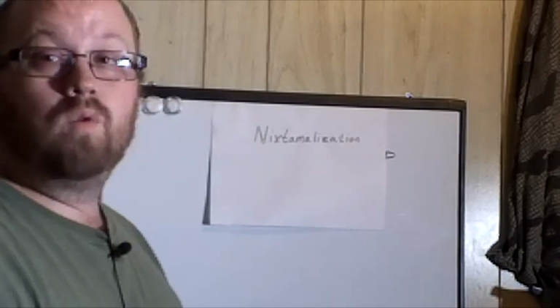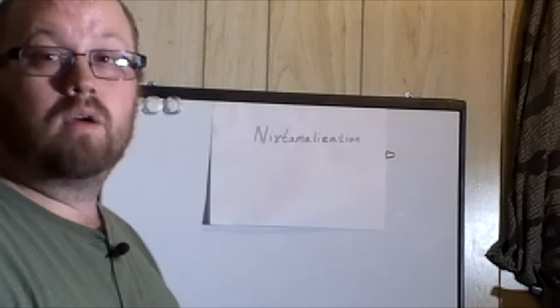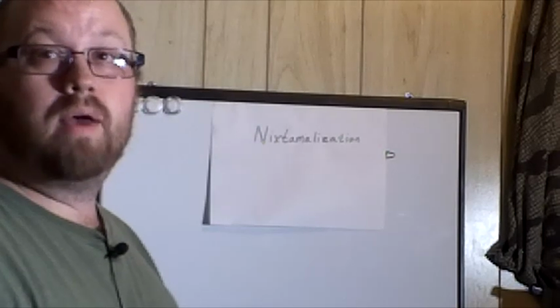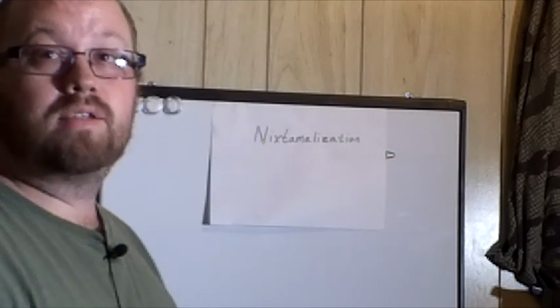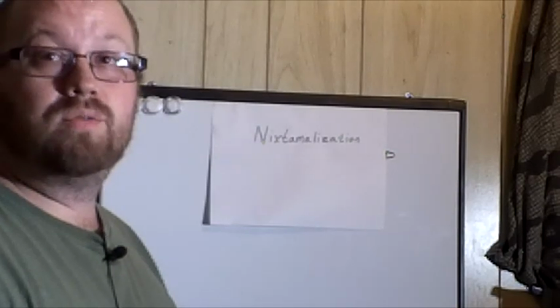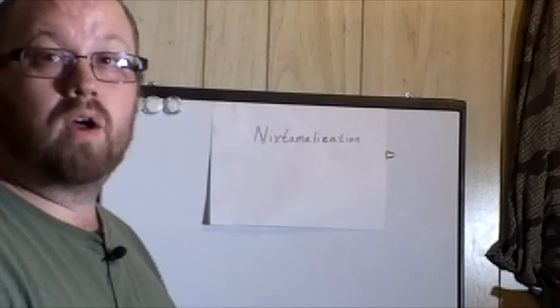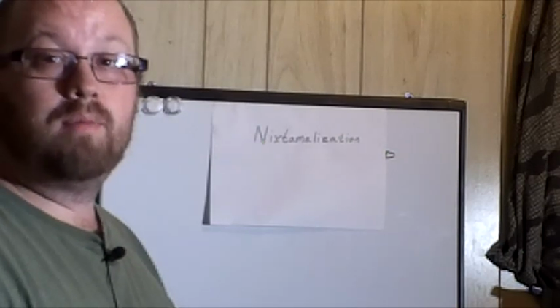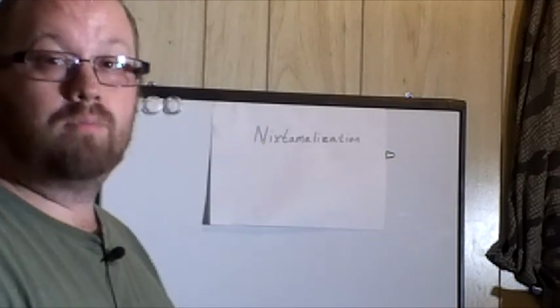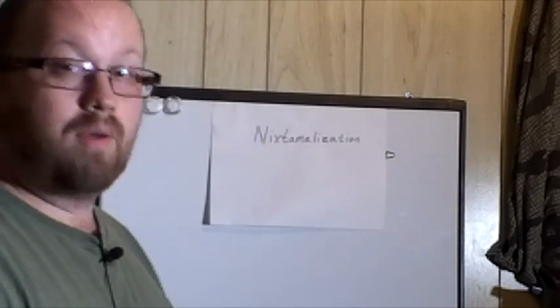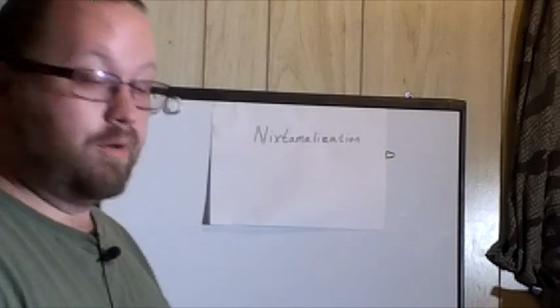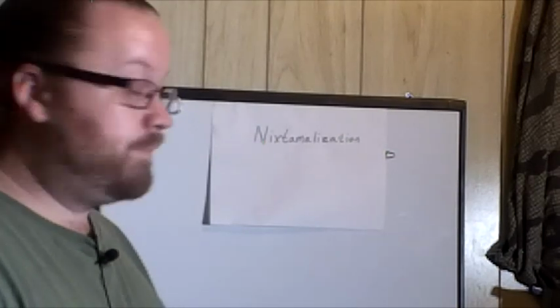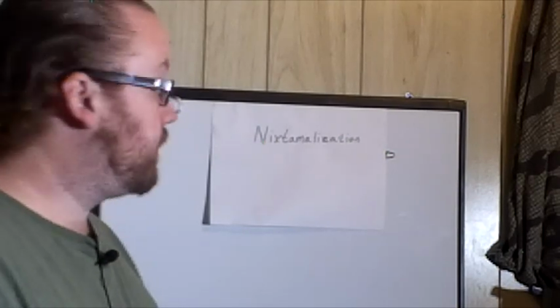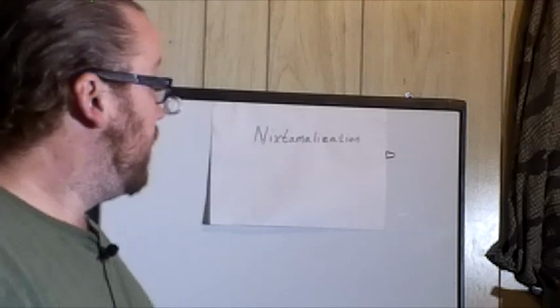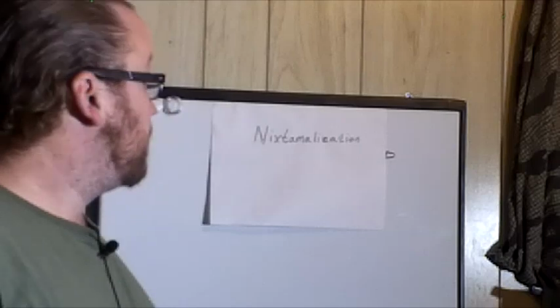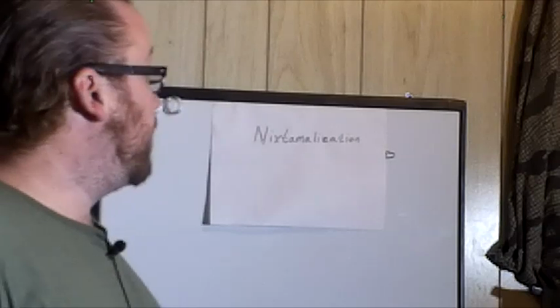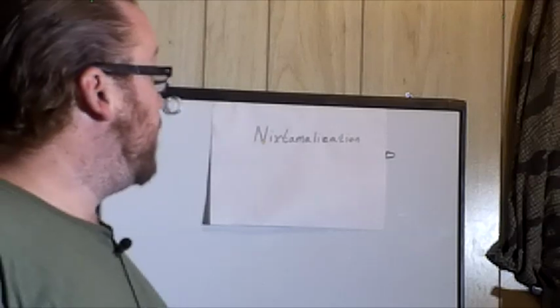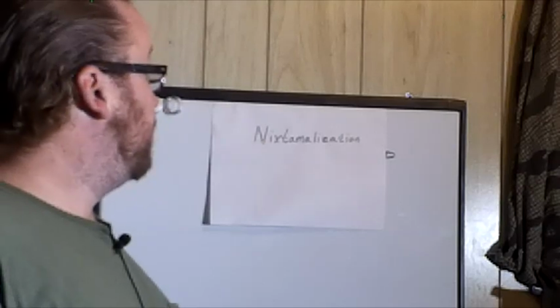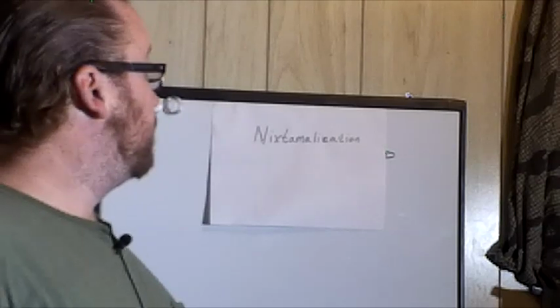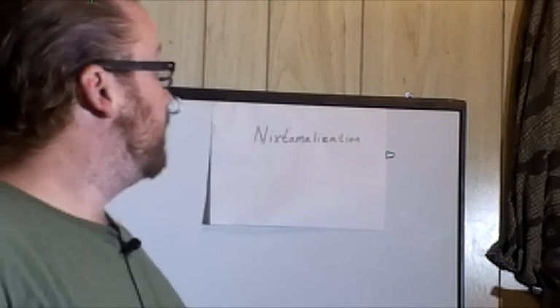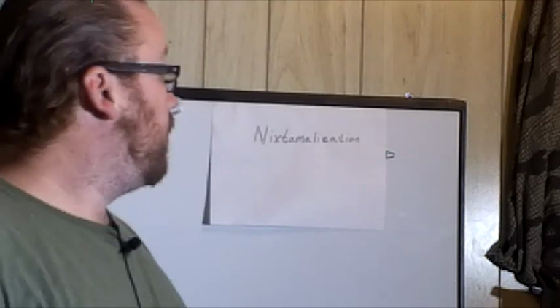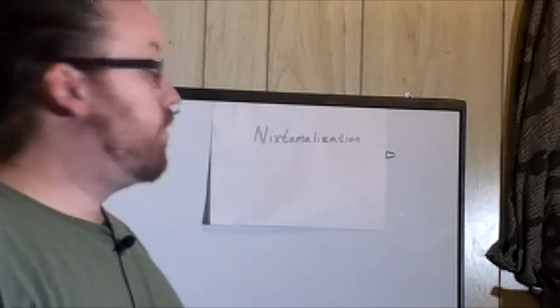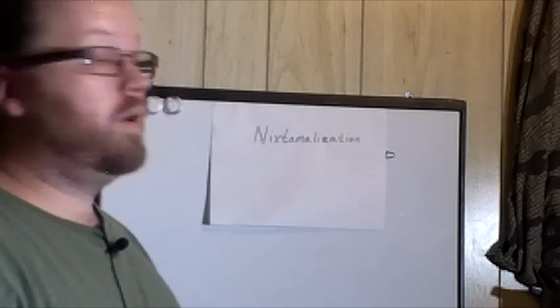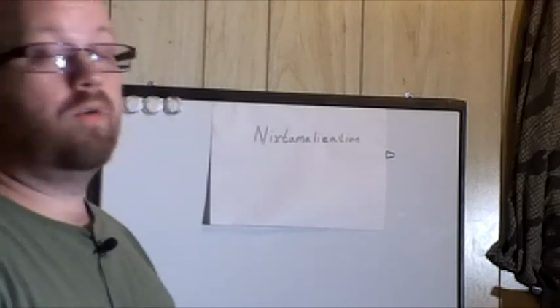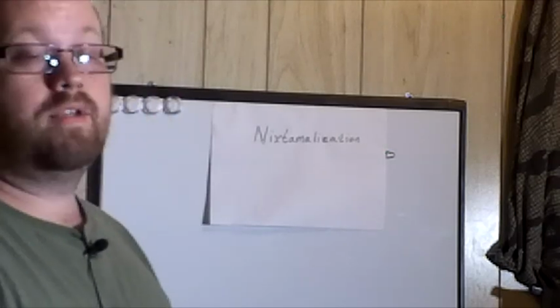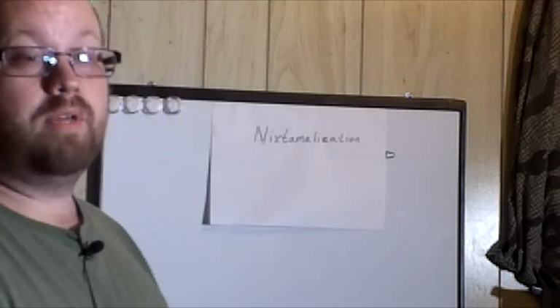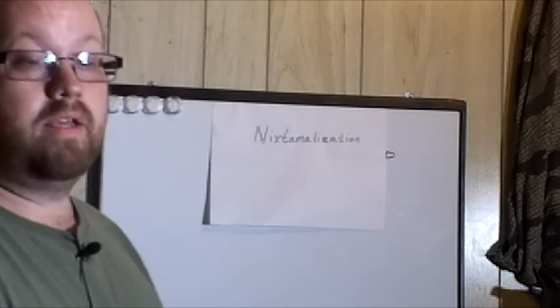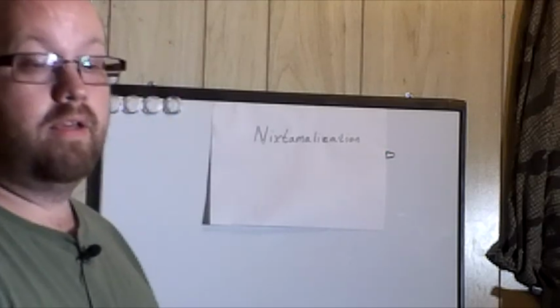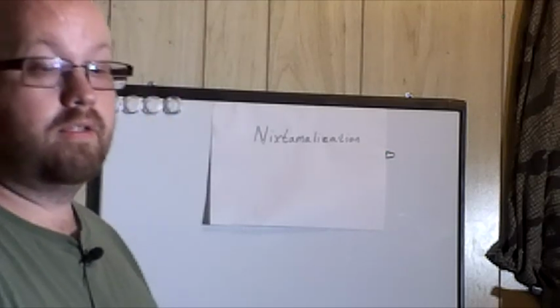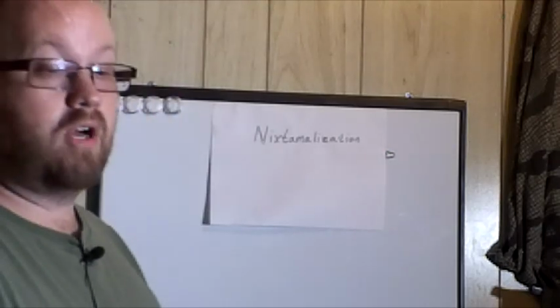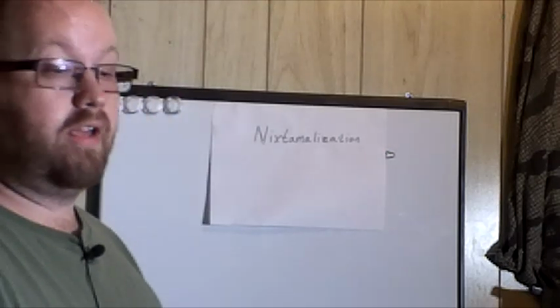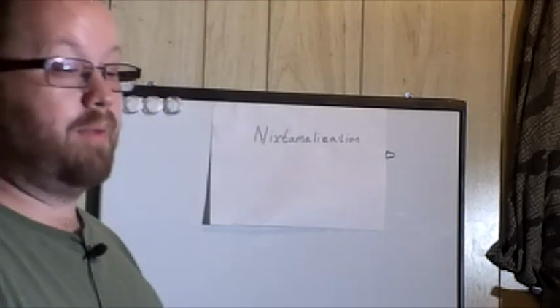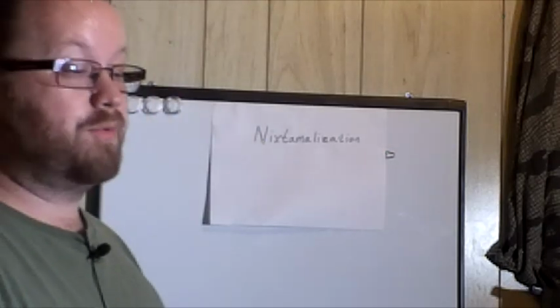Welcome back to Rocky Mountain Prepper. Today we're going to be talking about nixtamalization.